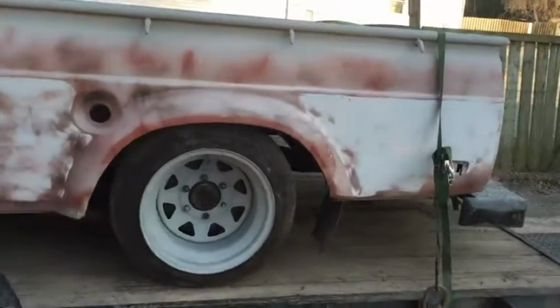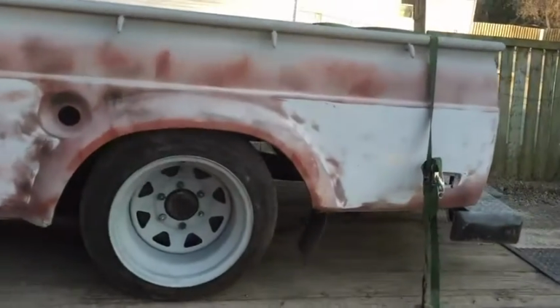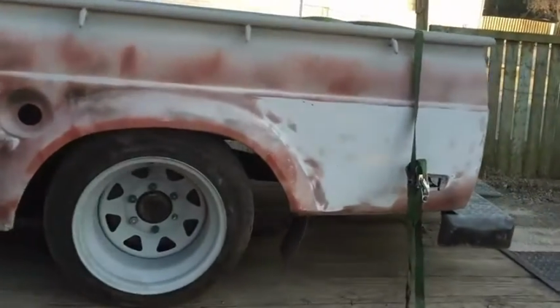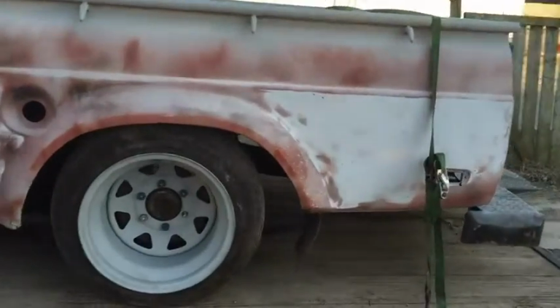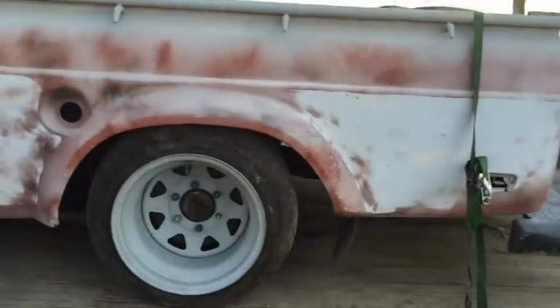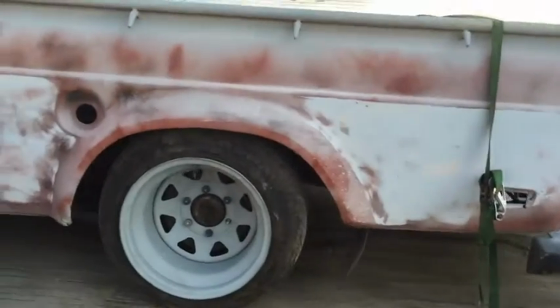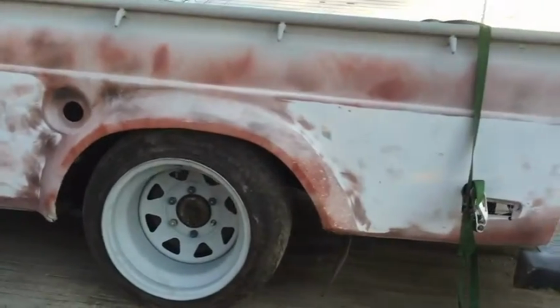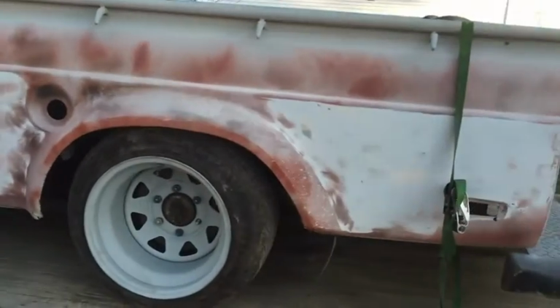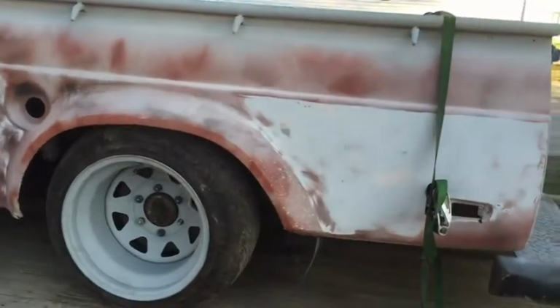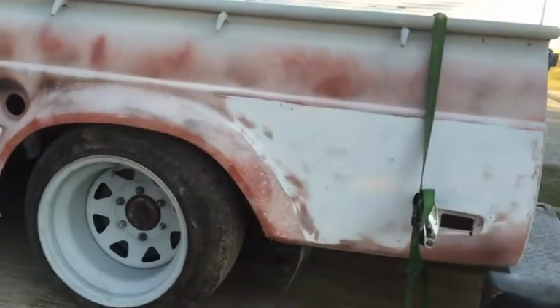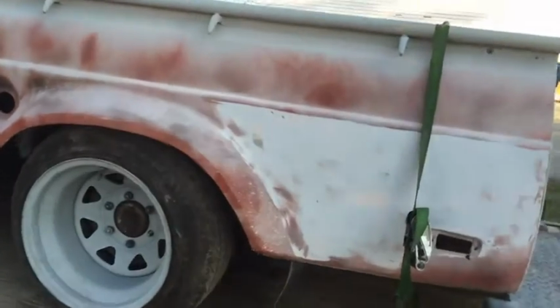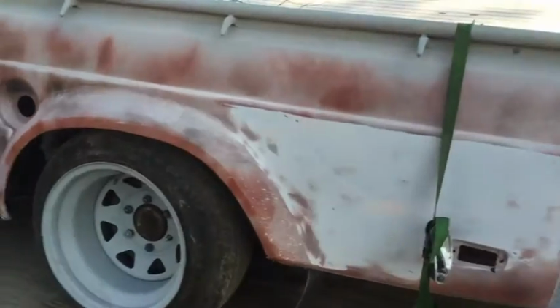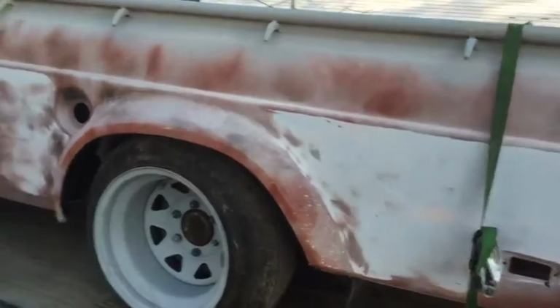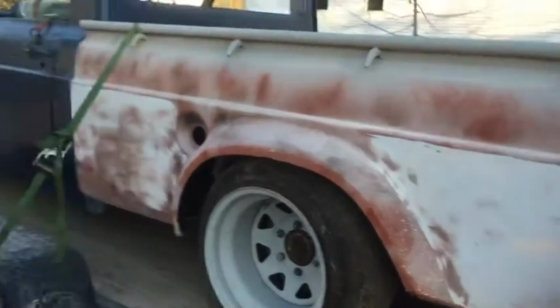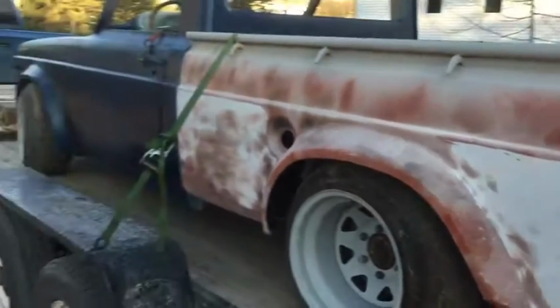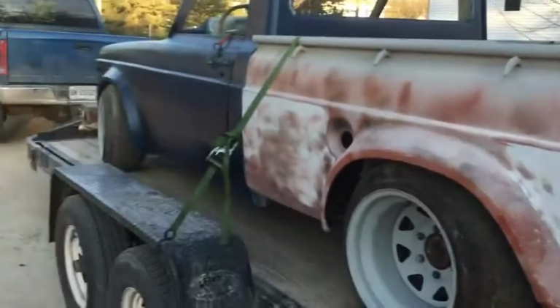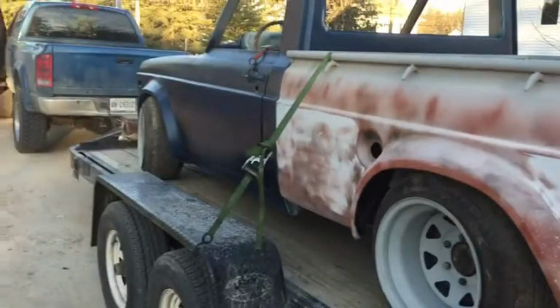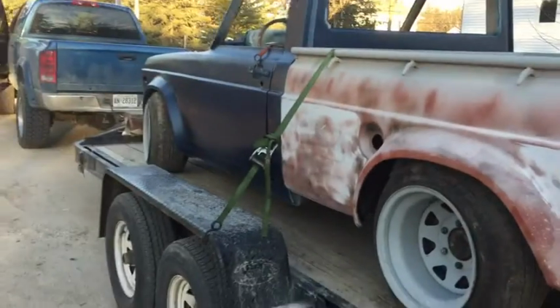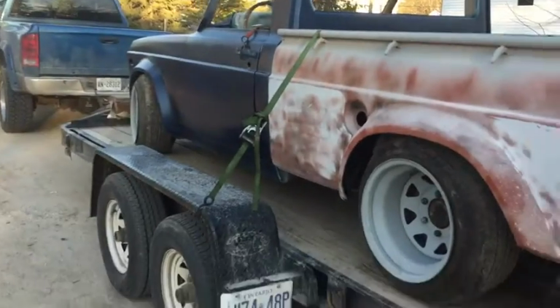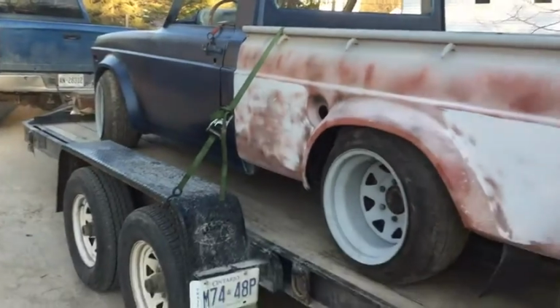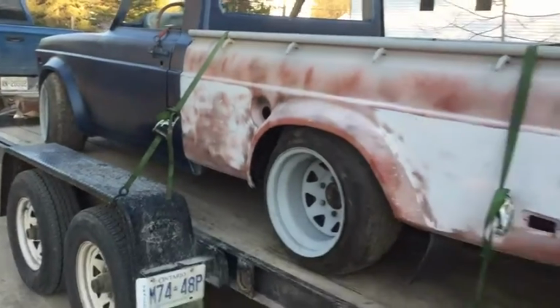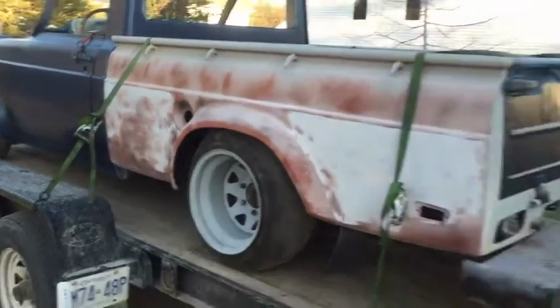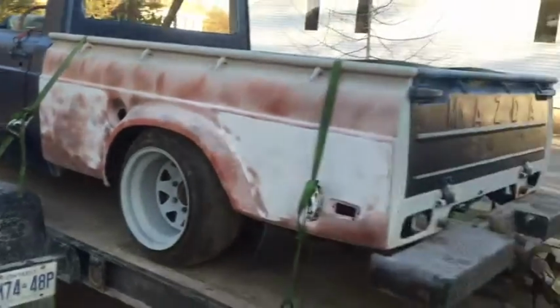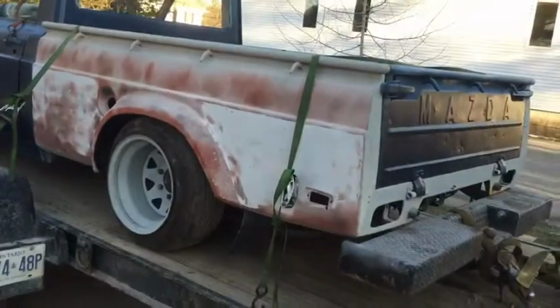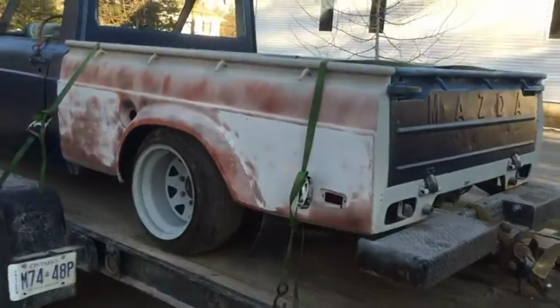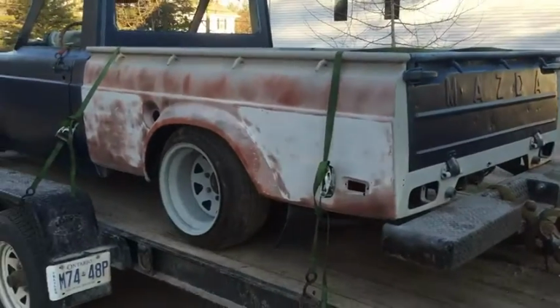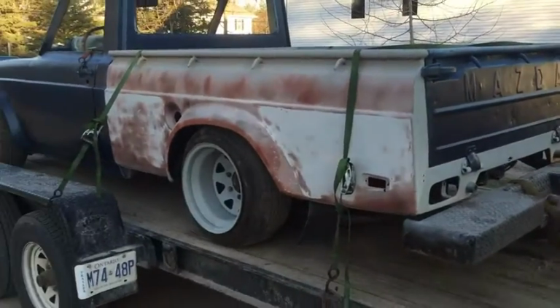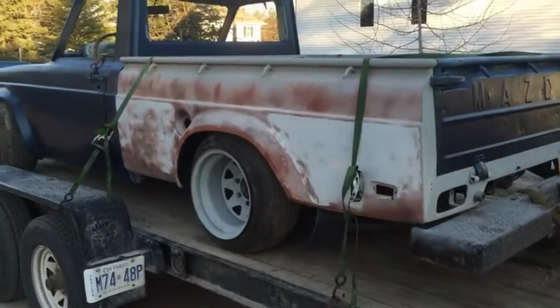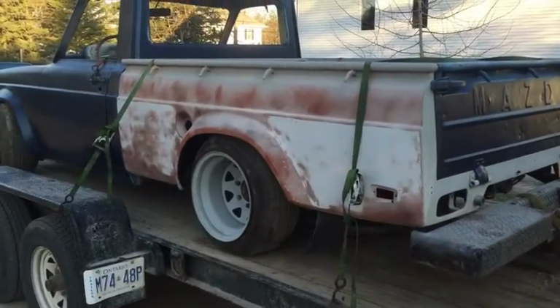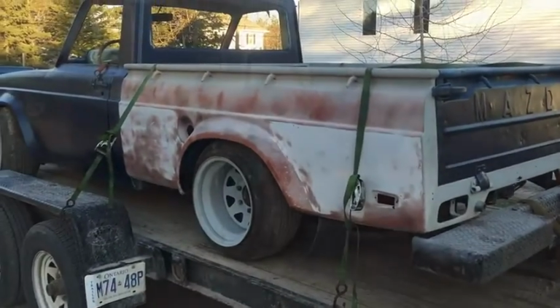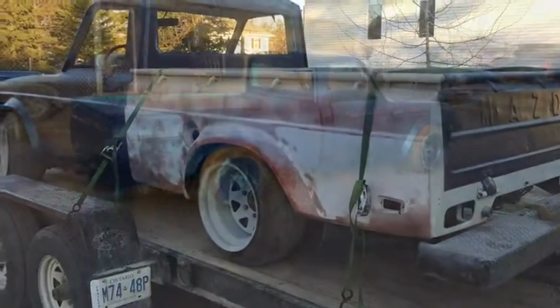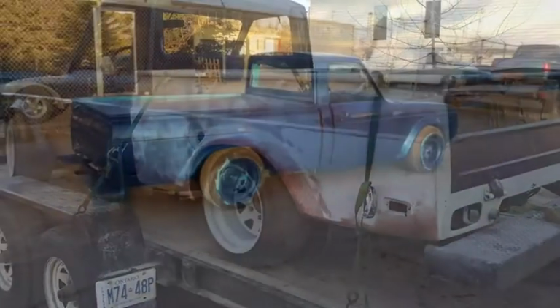Those are Toyota Fender Flares, all molded in.